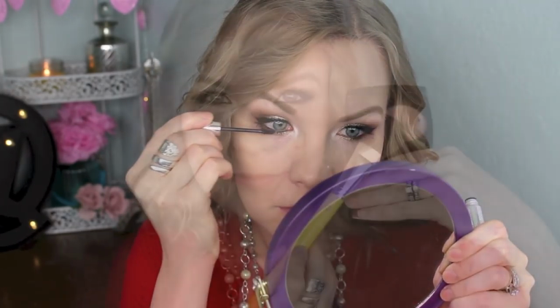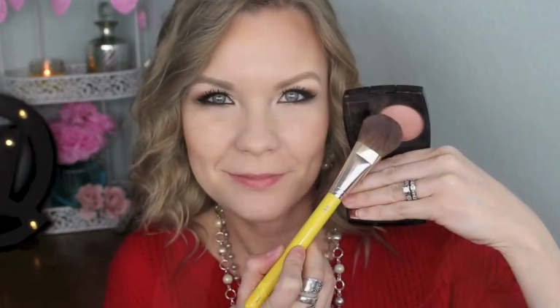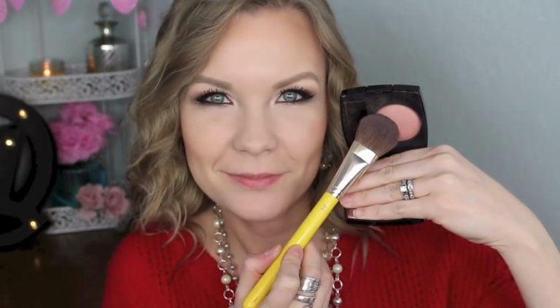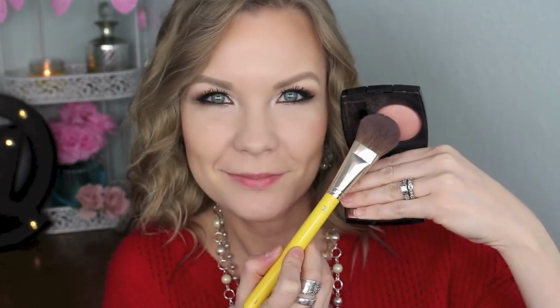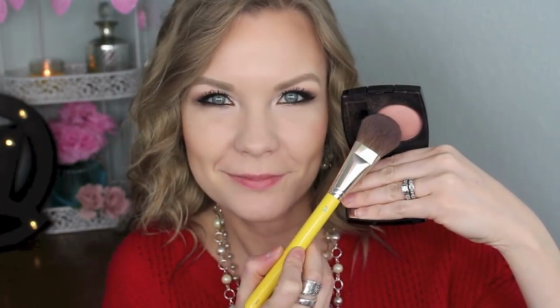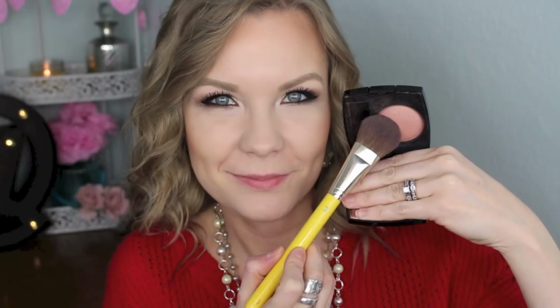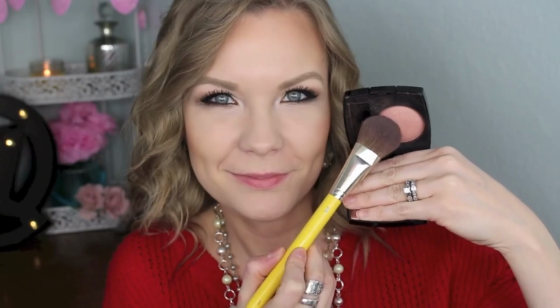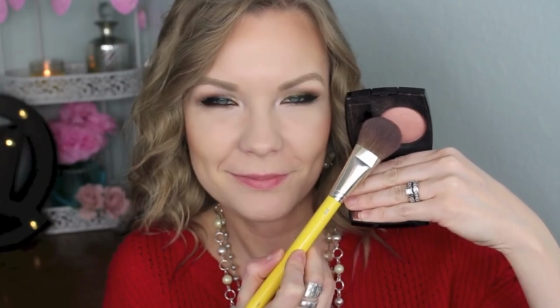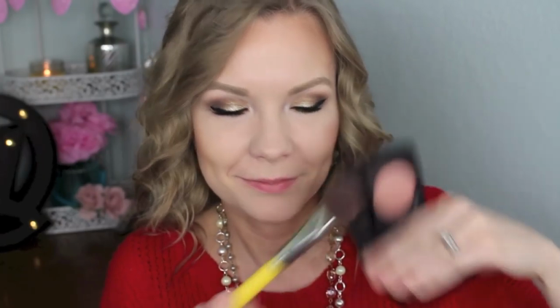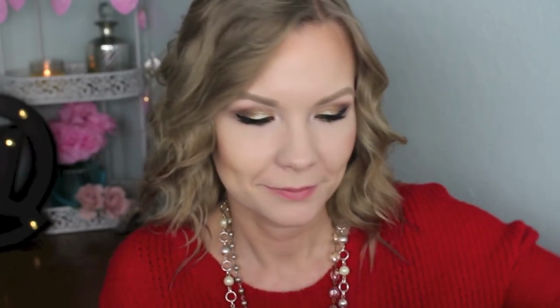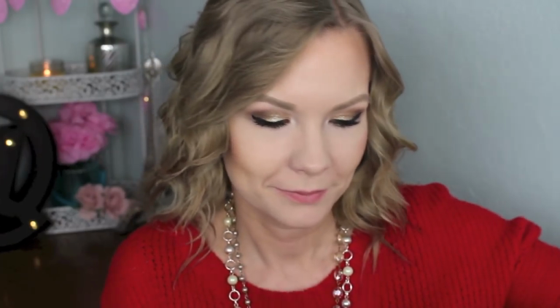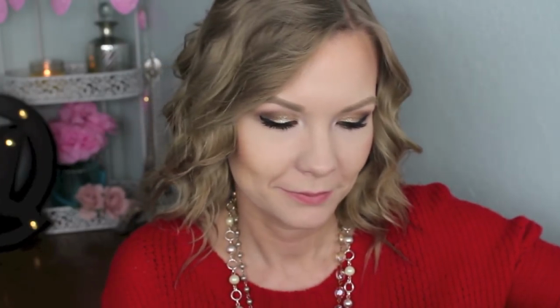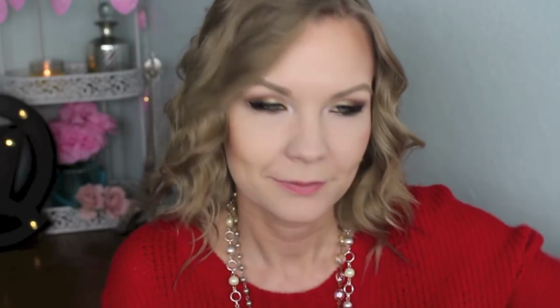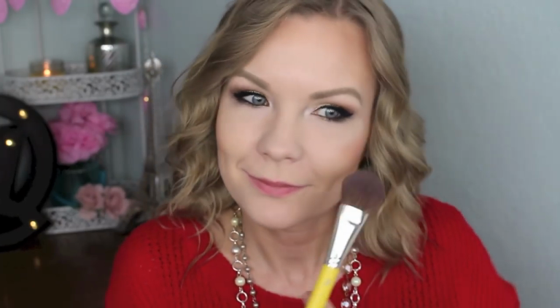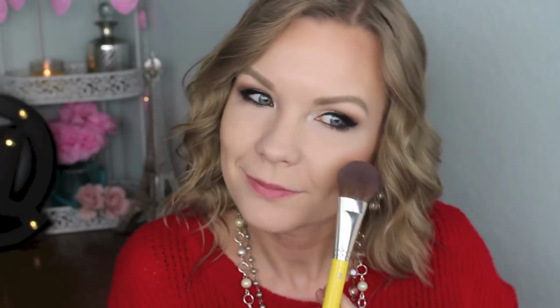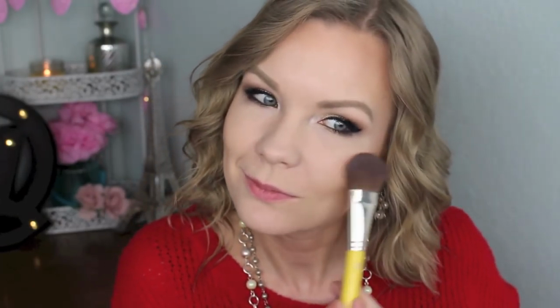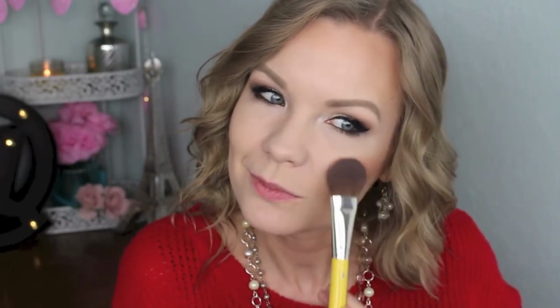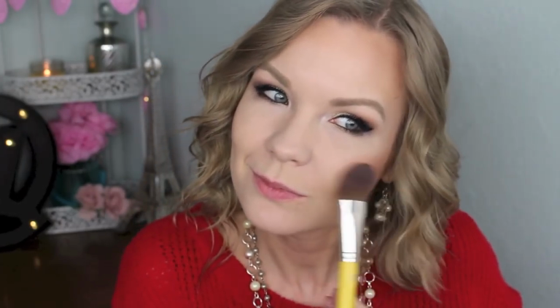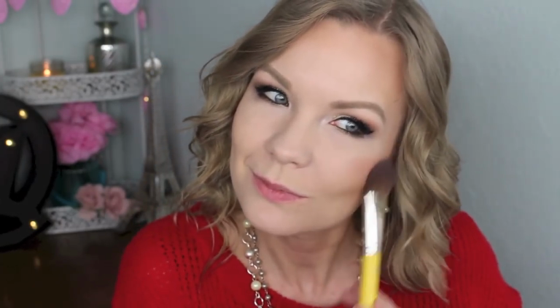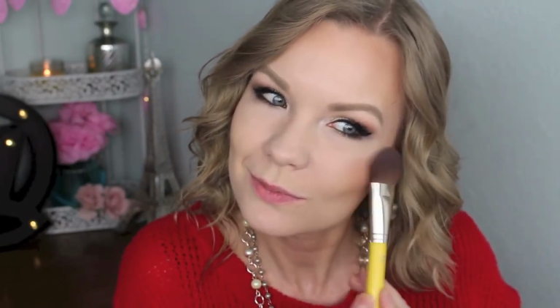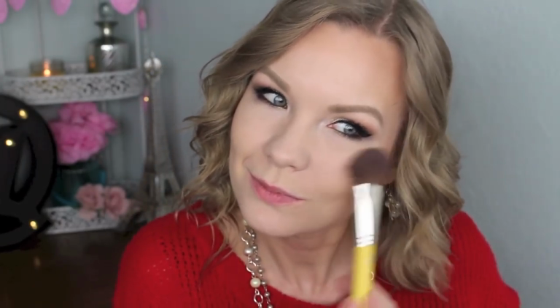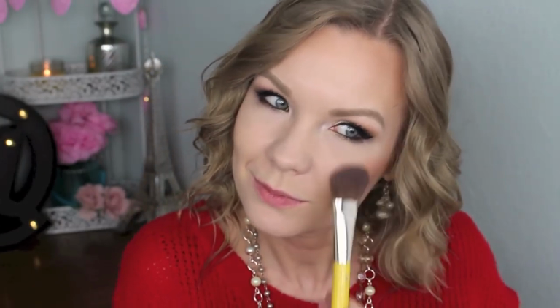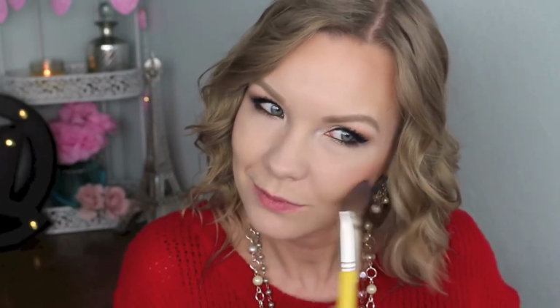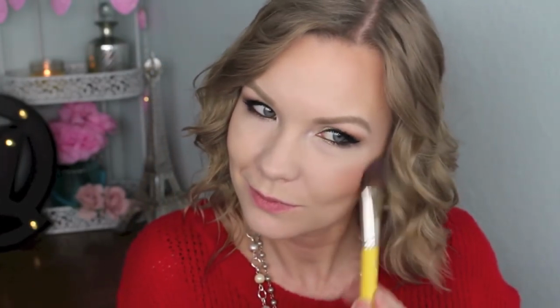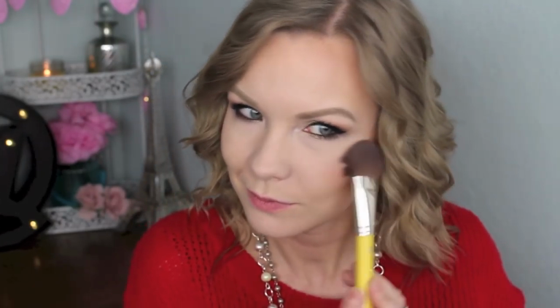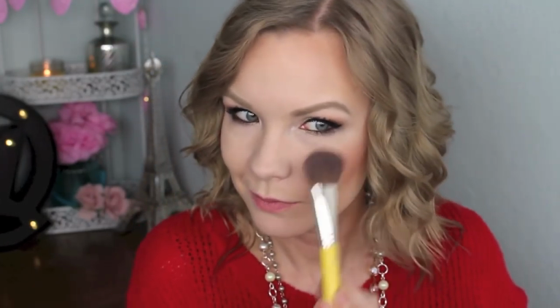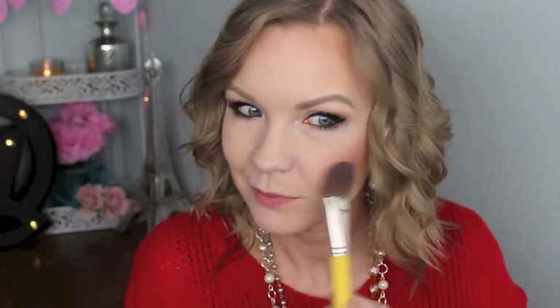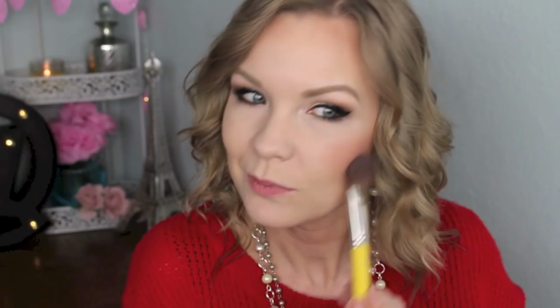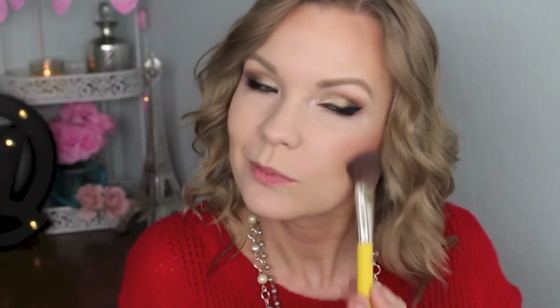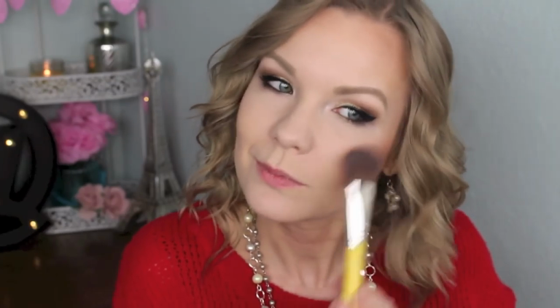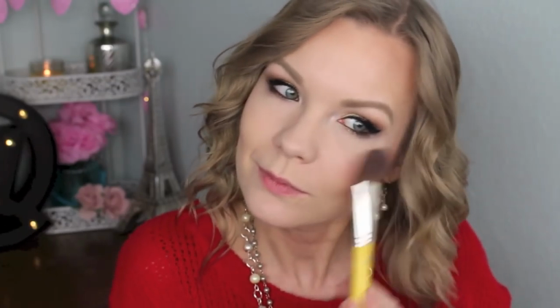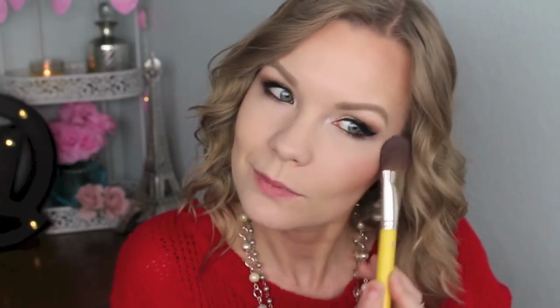I cannot stop using my Chanel Jersey blush — I just love it. I'm applying that with my Delium Tools 960 brush.